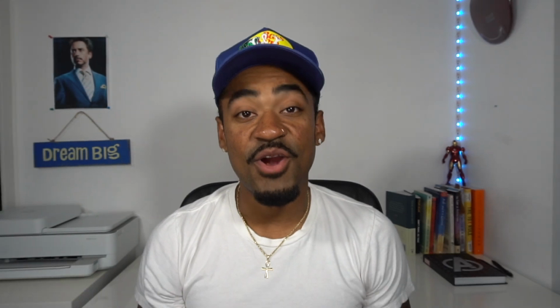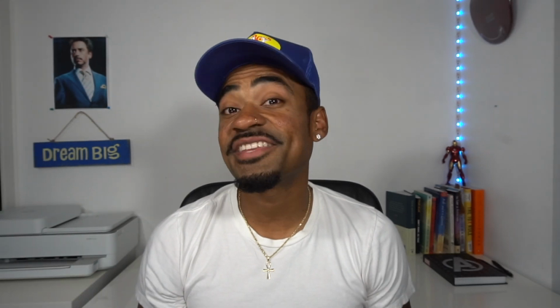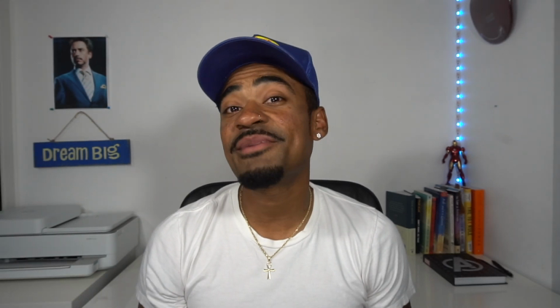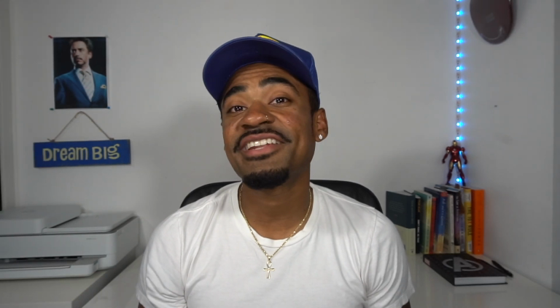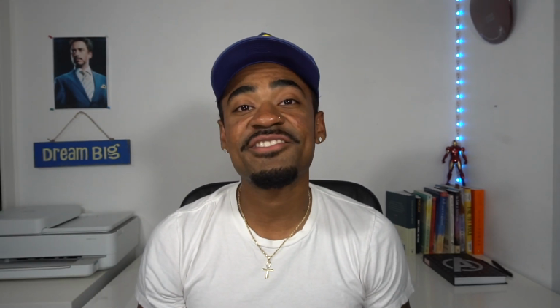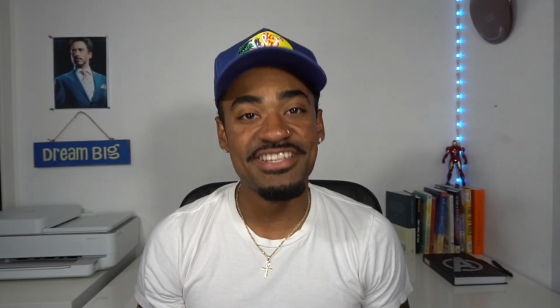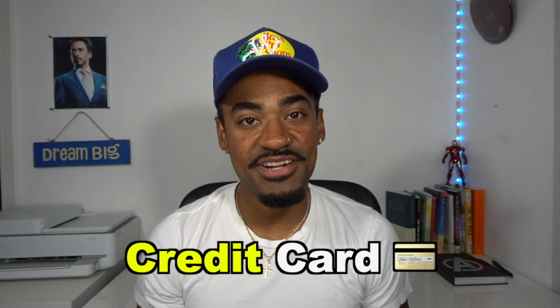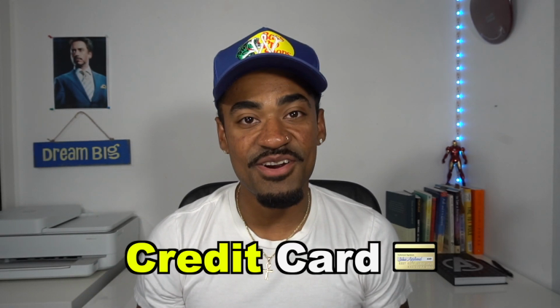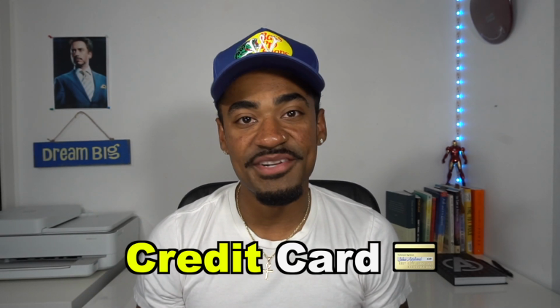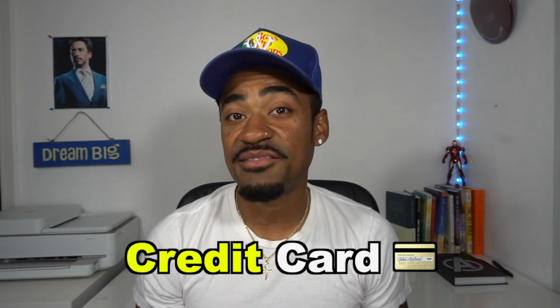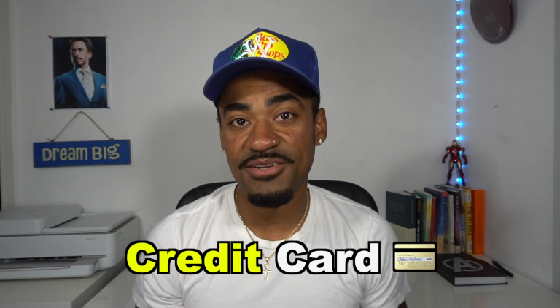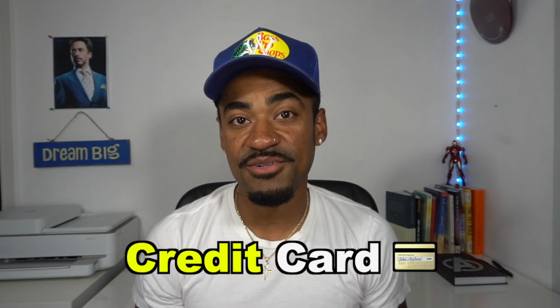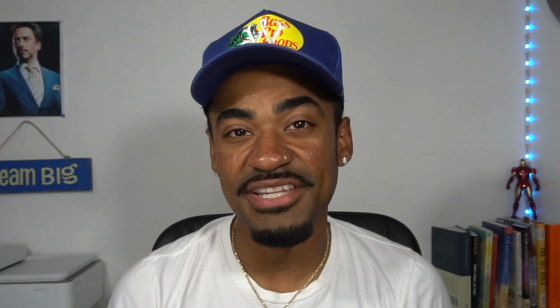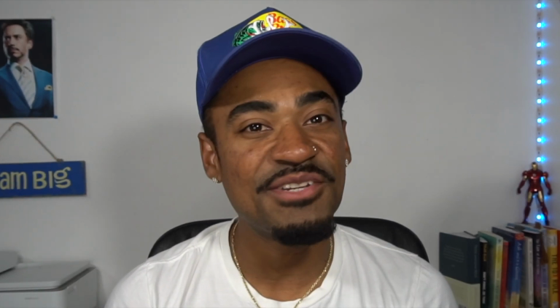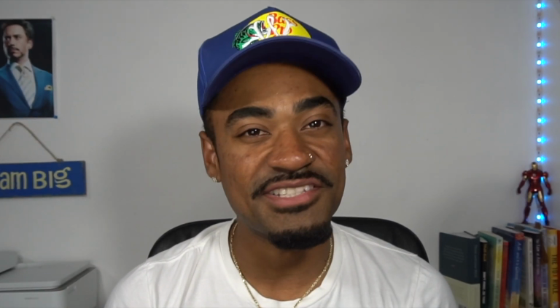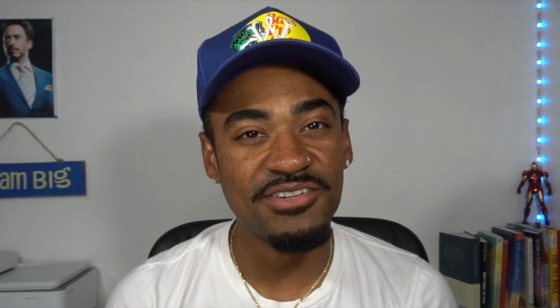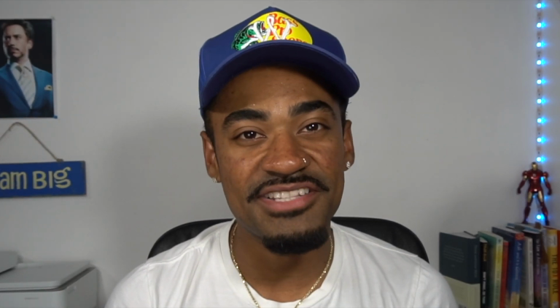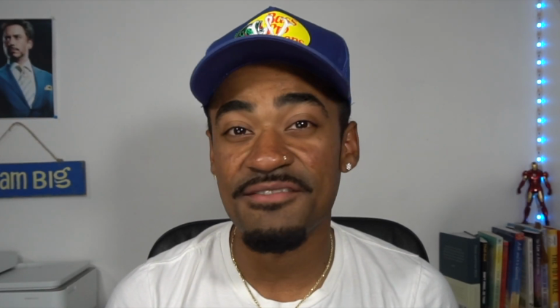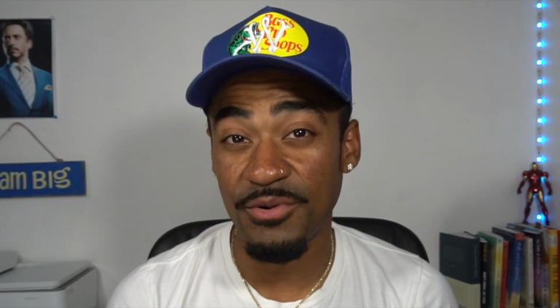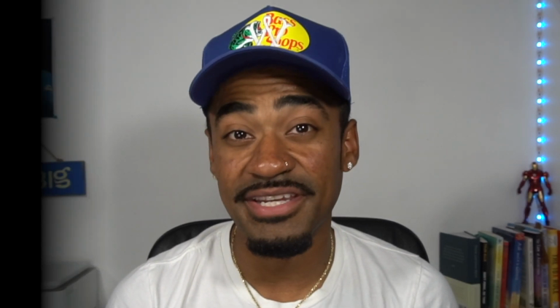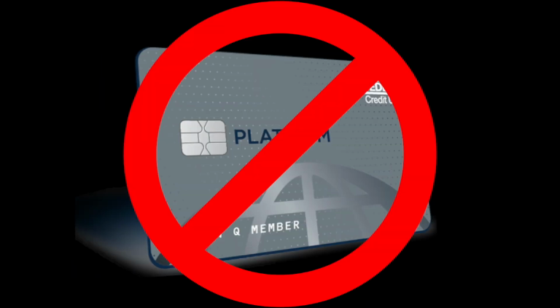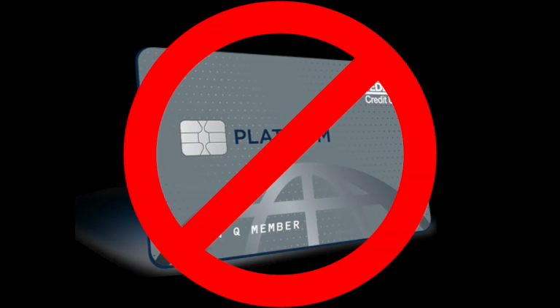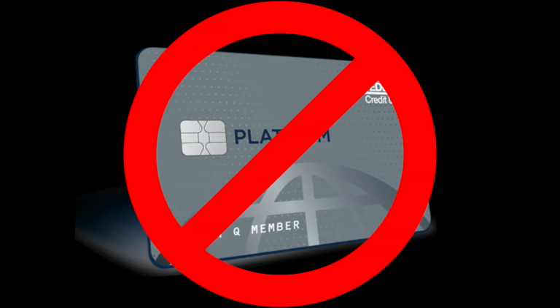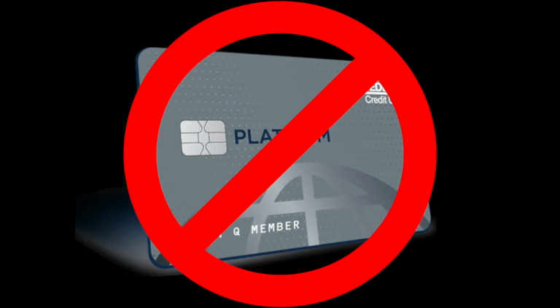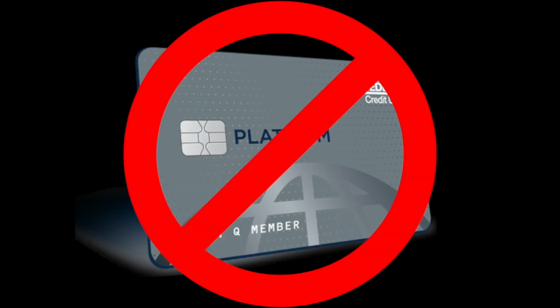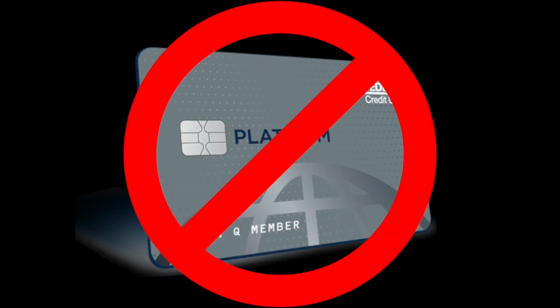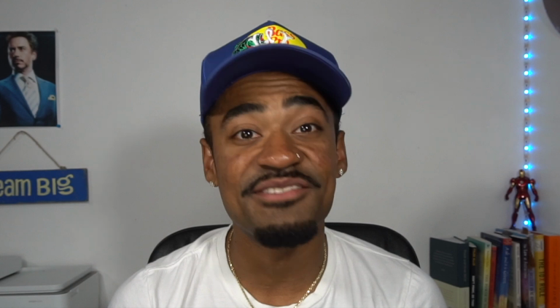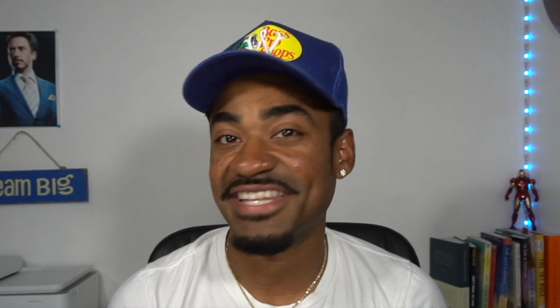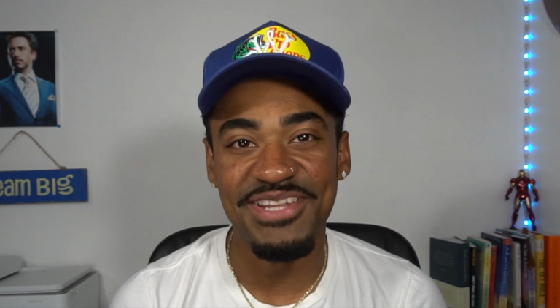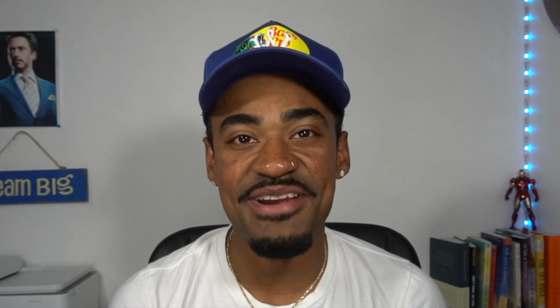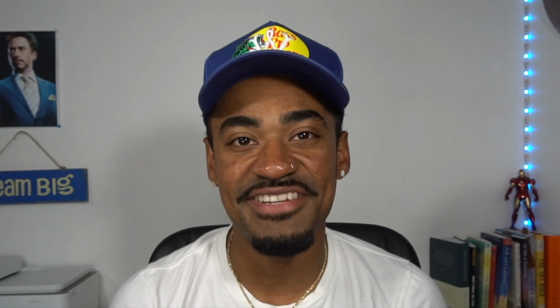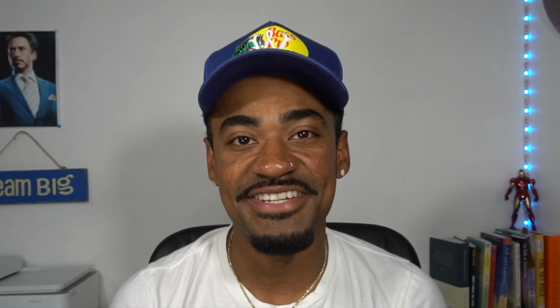Are you thinking about getting your next credit card with Navy Federal and do you want to learn how to avoid getting denied? Well, if so, then you've clicked on the right video.